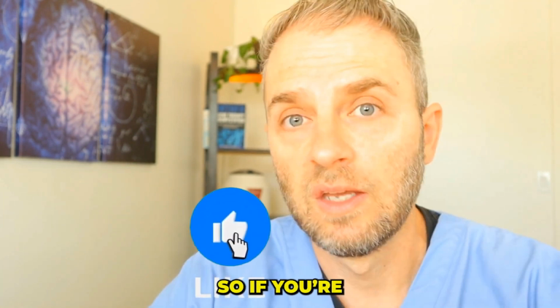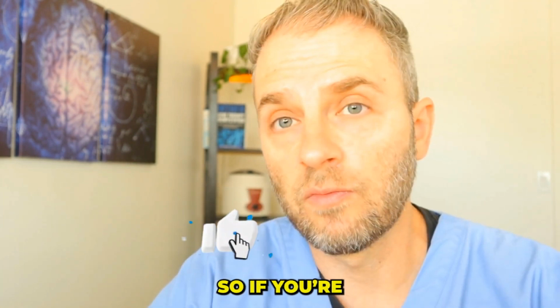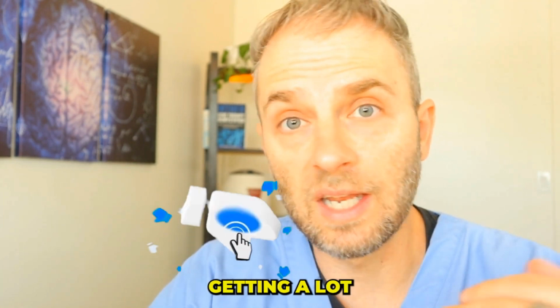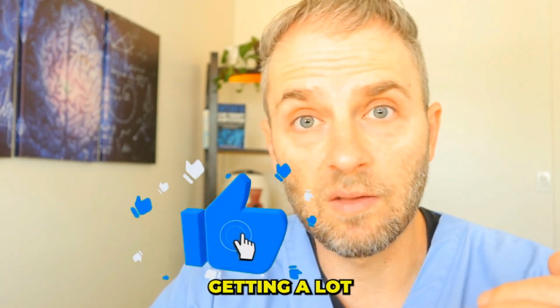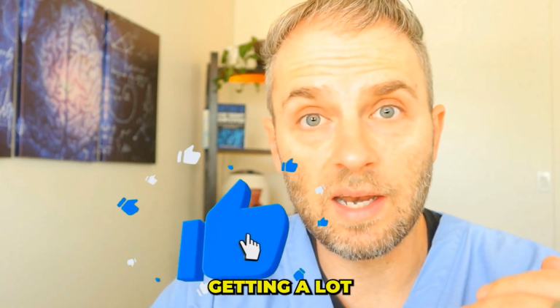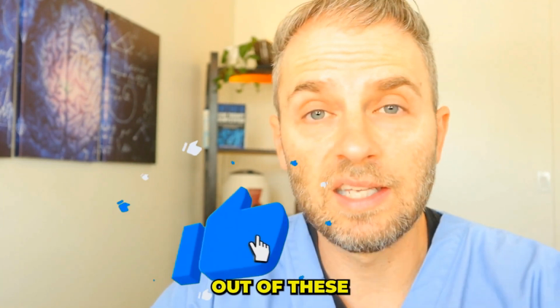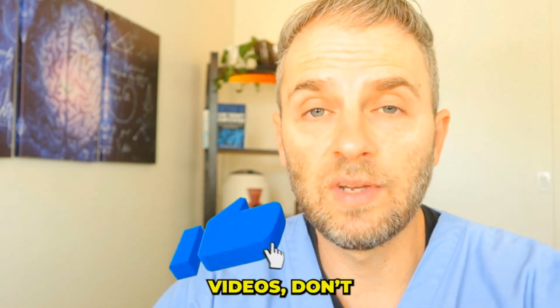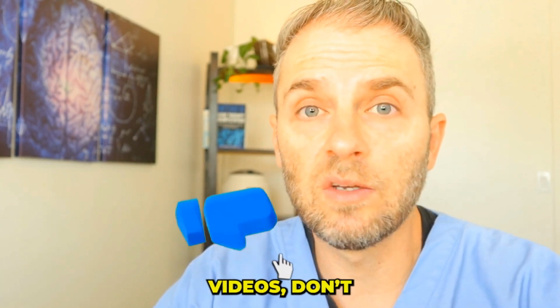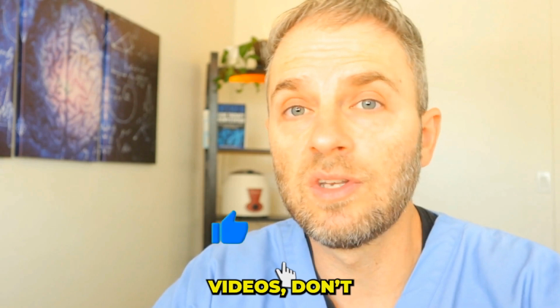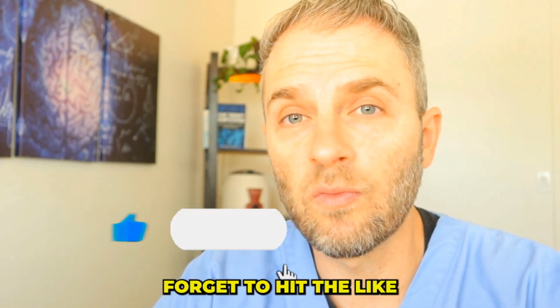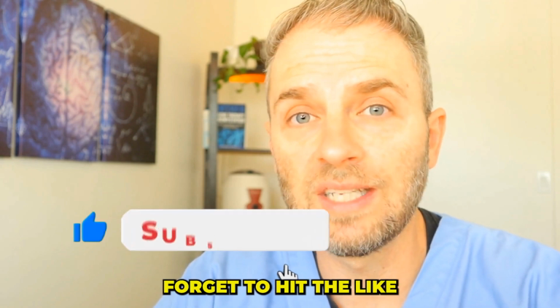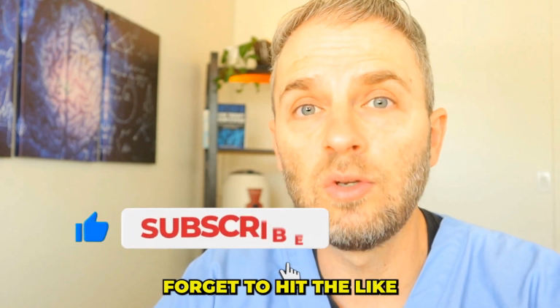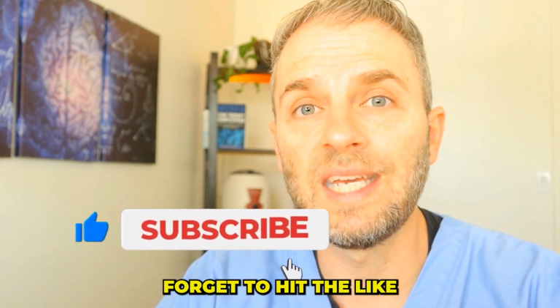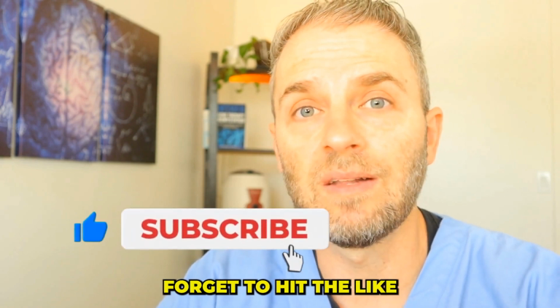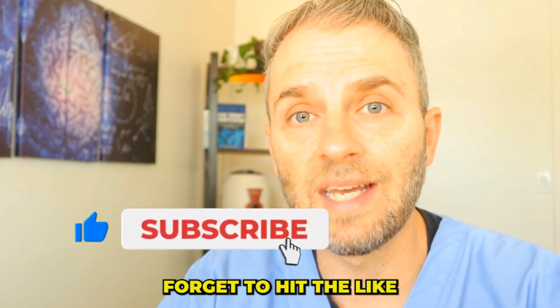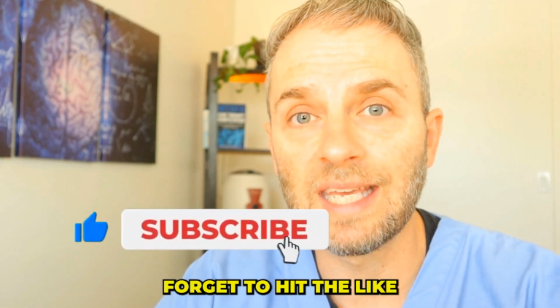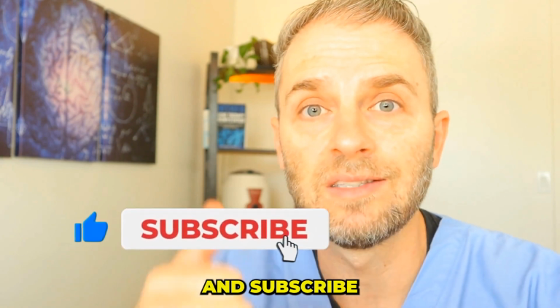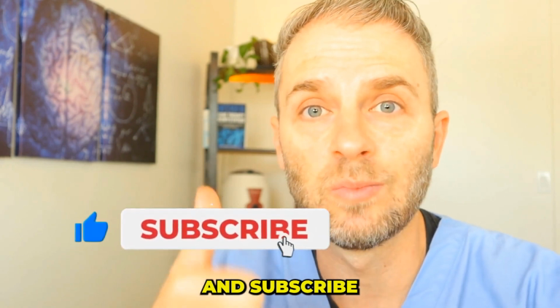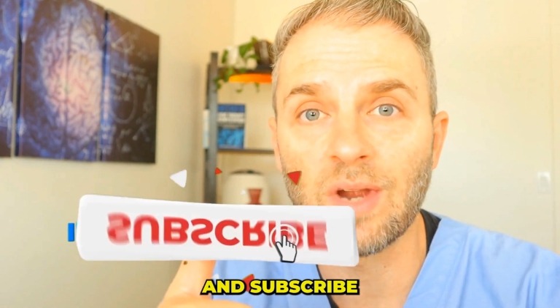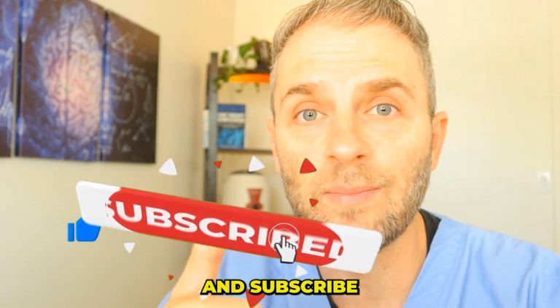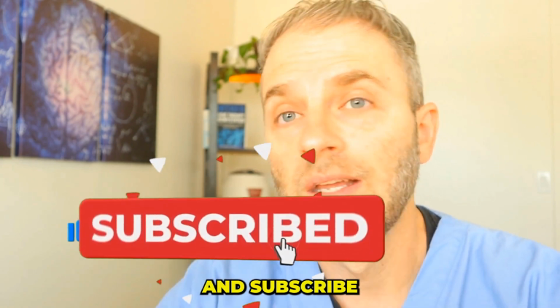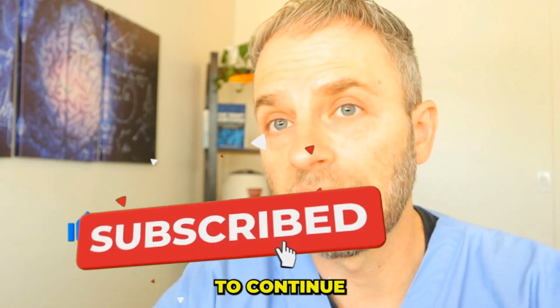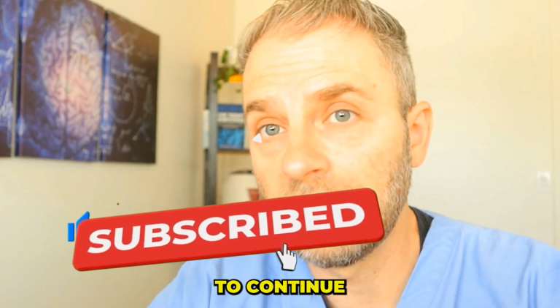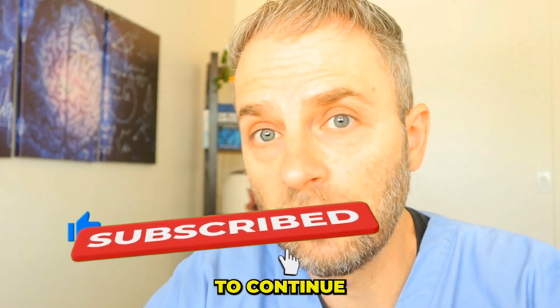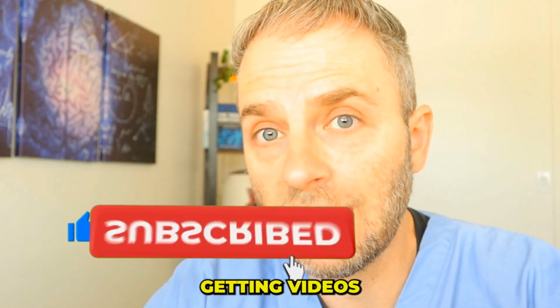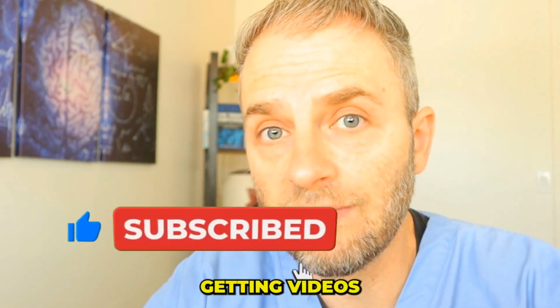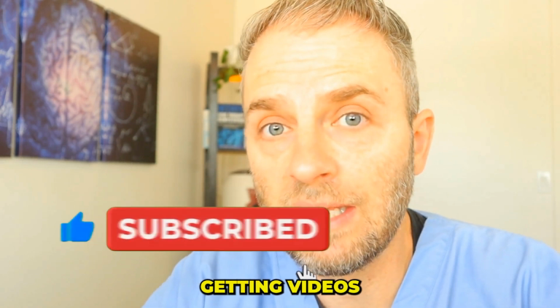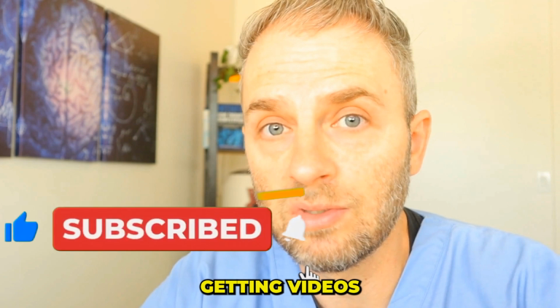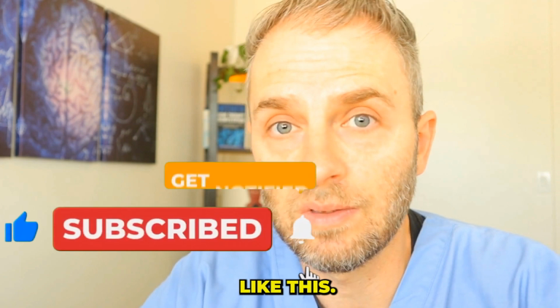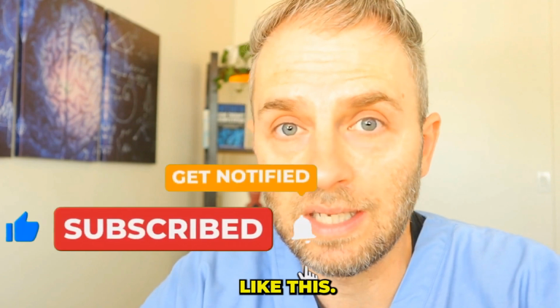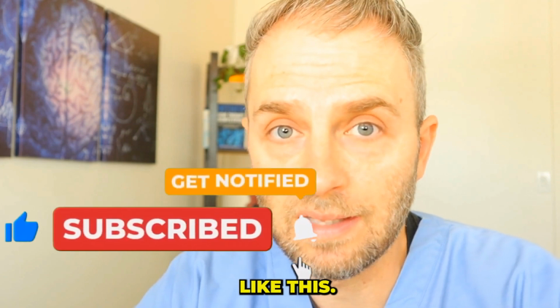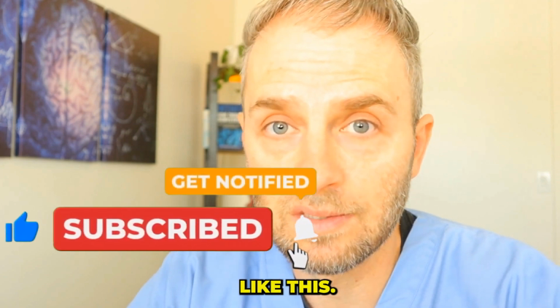If you're getting a lot out of these videos, don't forget to hit the like and subscribe to continue getting videos like this.